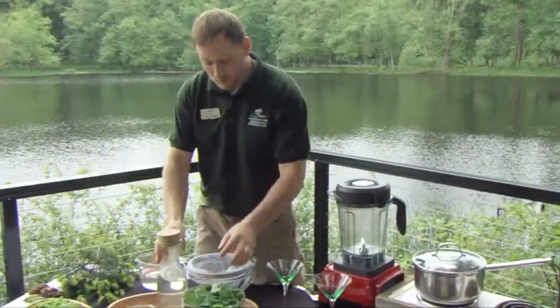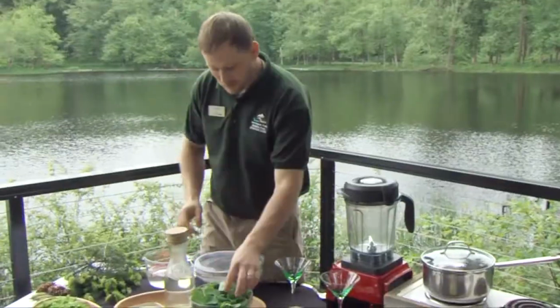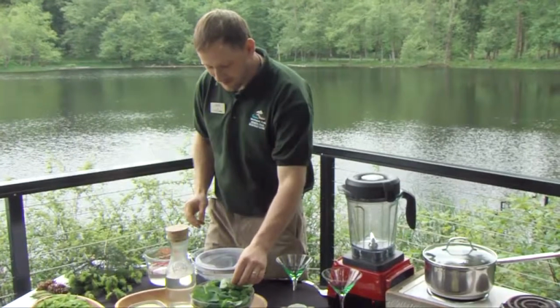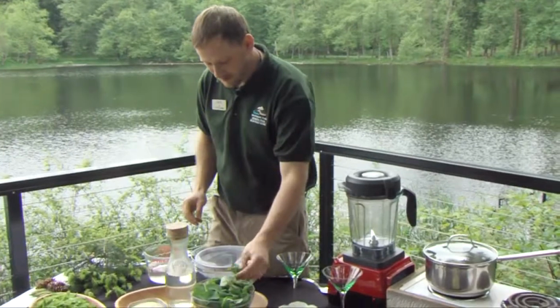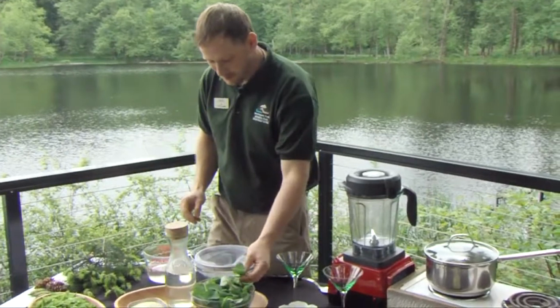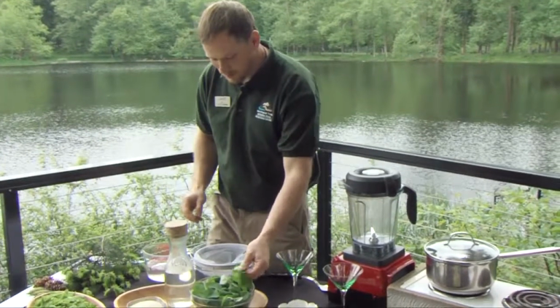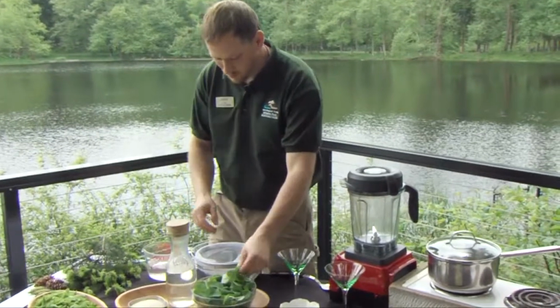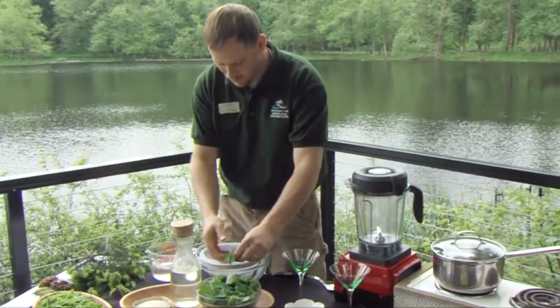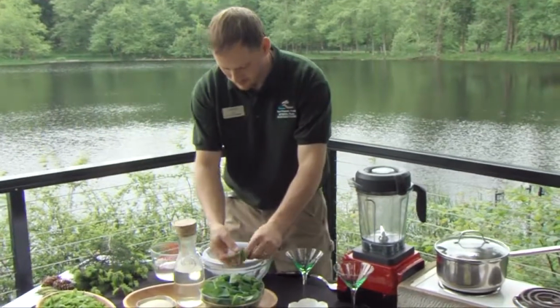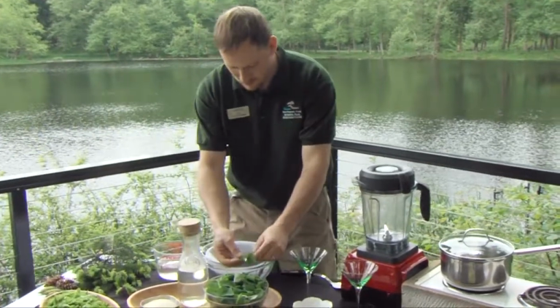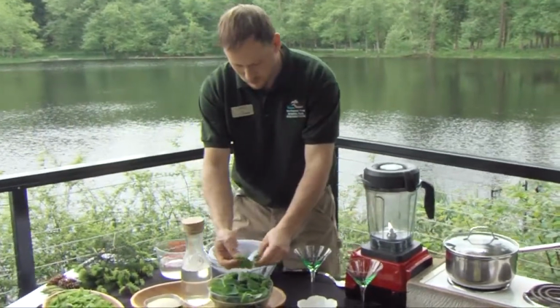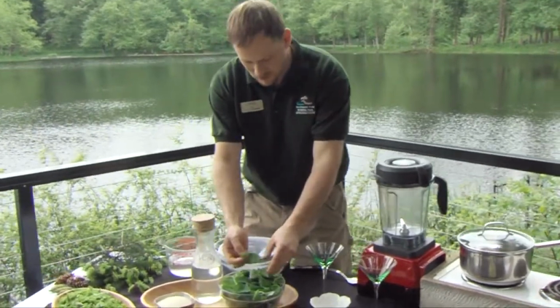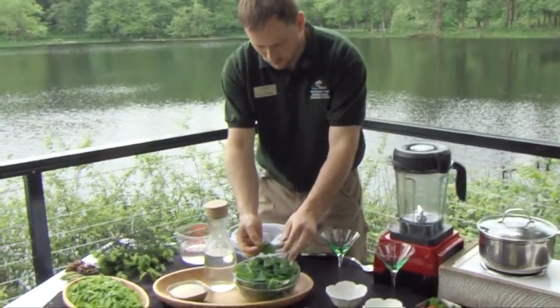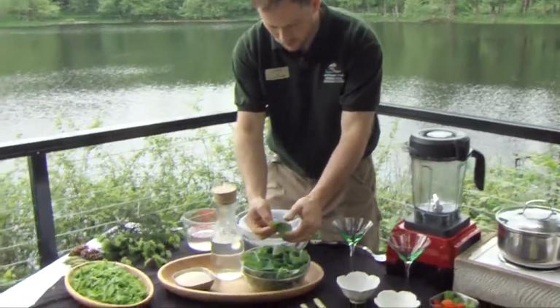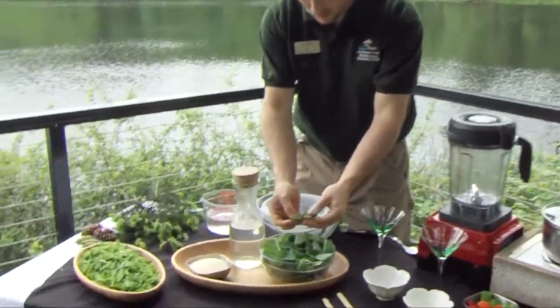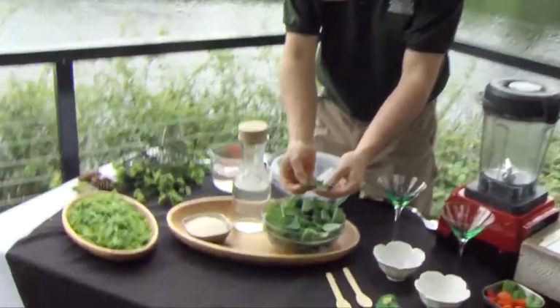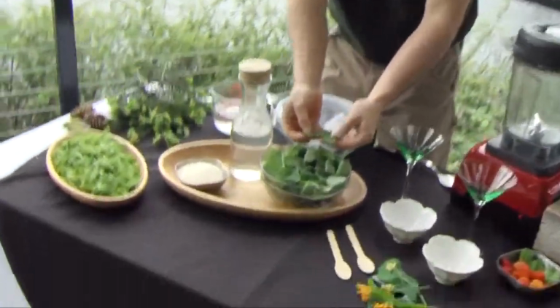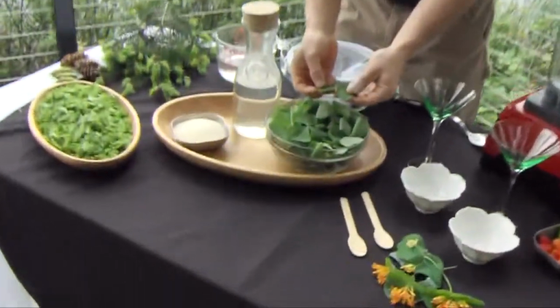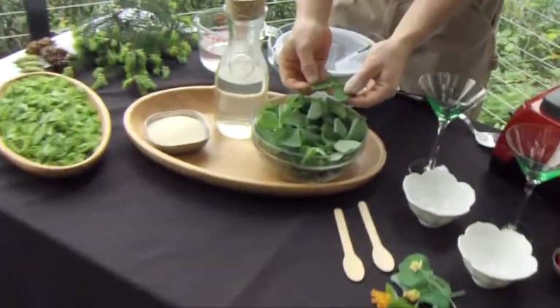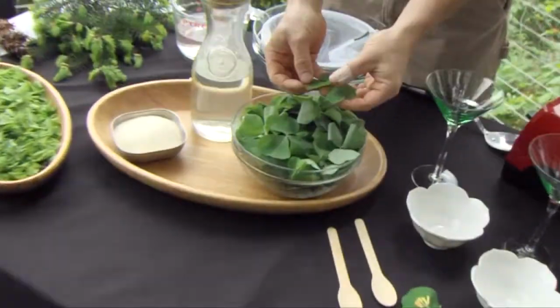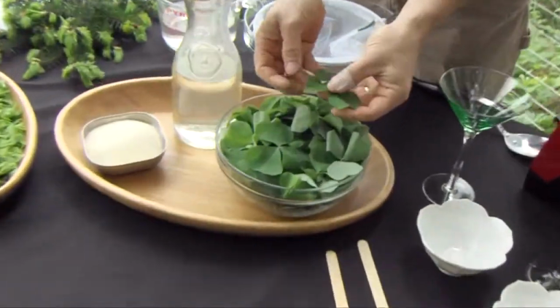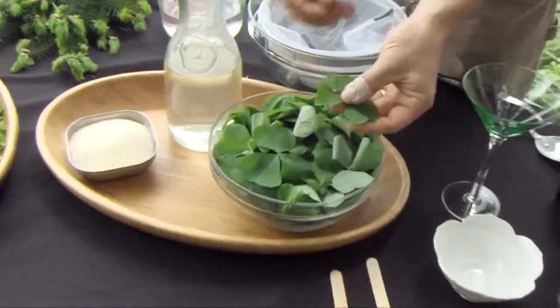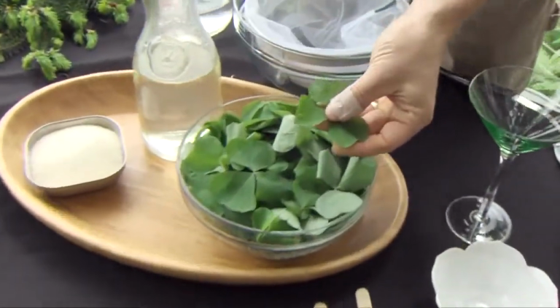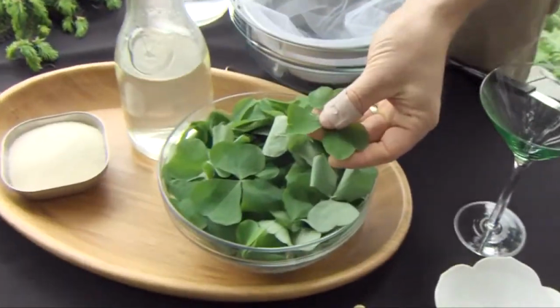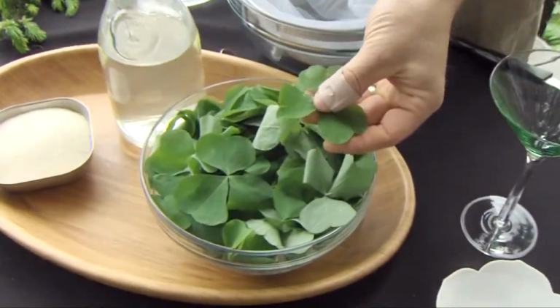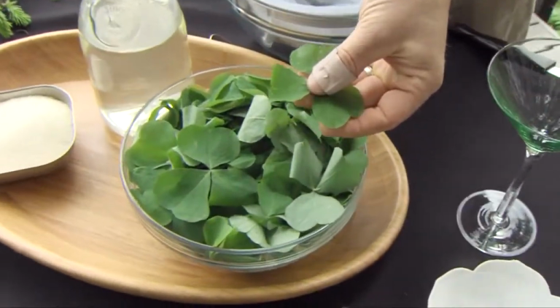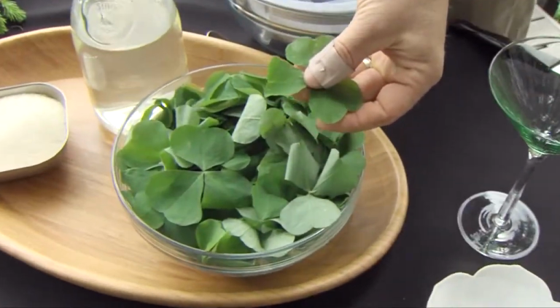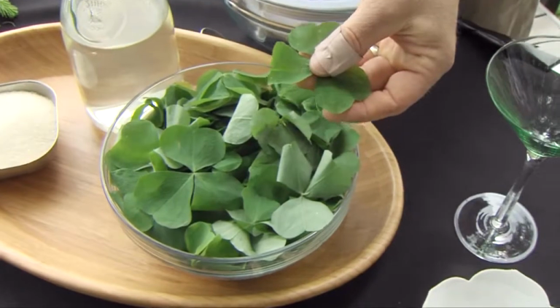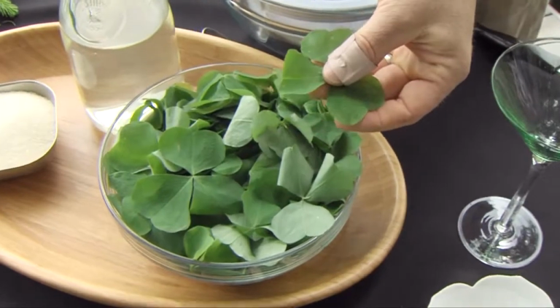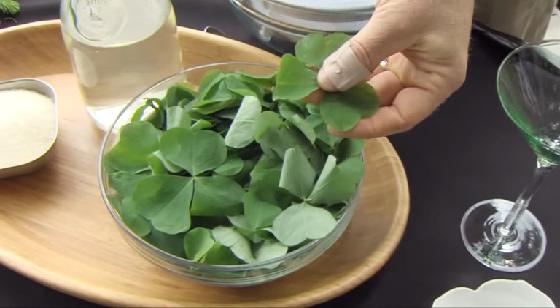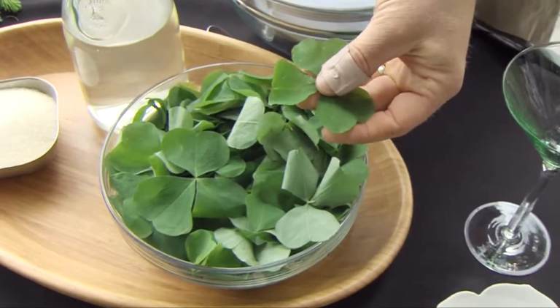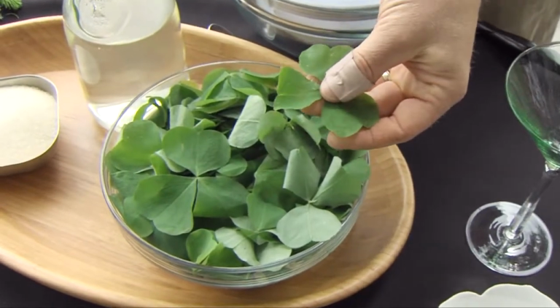We also have our sorrel — this is redwood sorrel, it's an oxalis. You find this in the woods here in the Pacific Northwest.